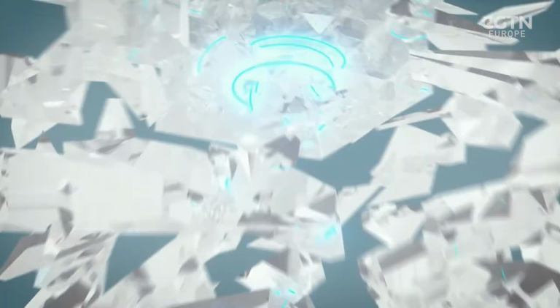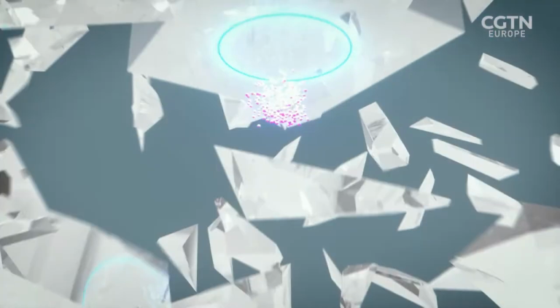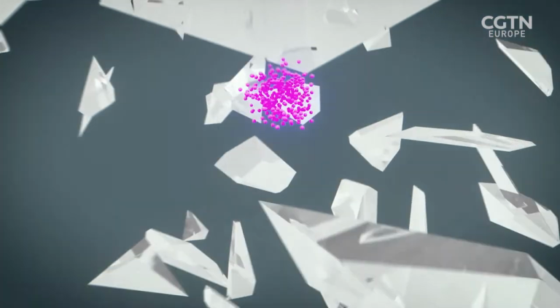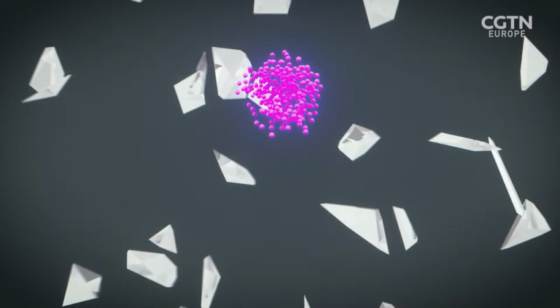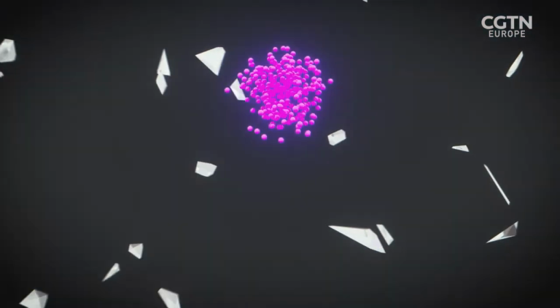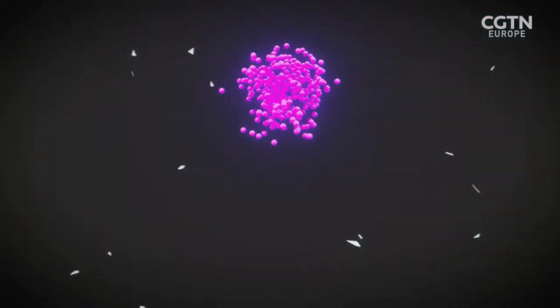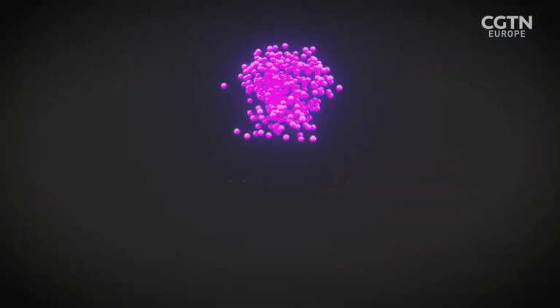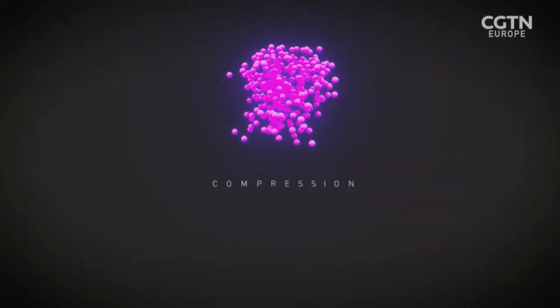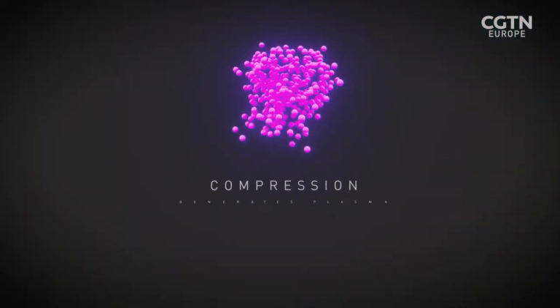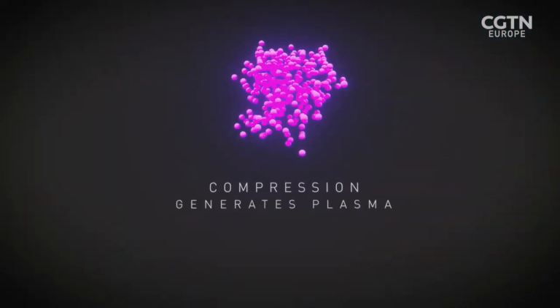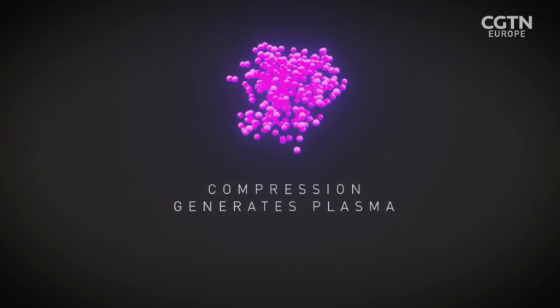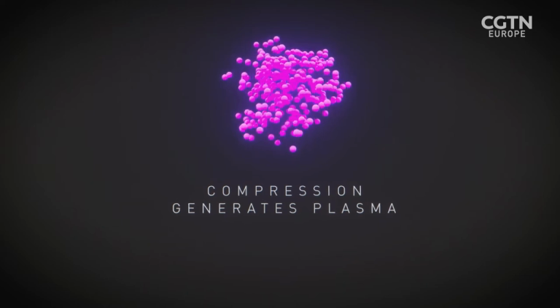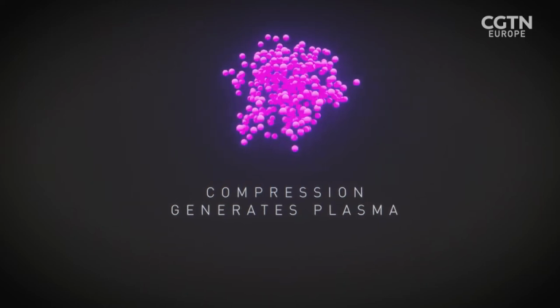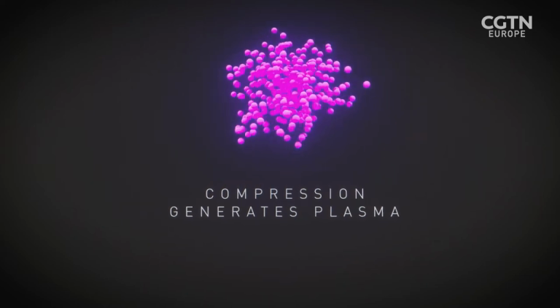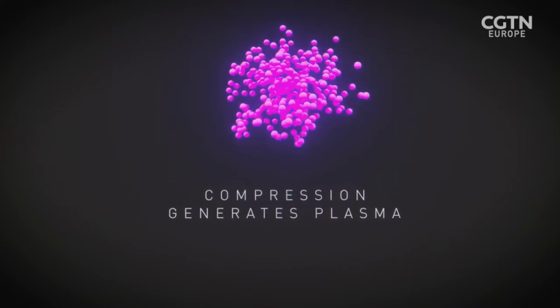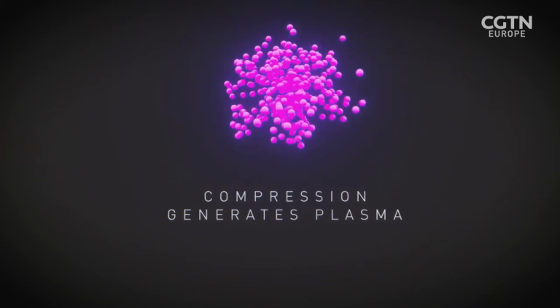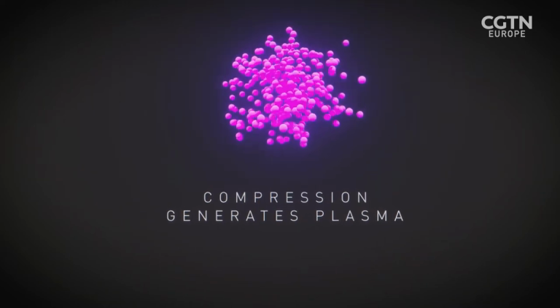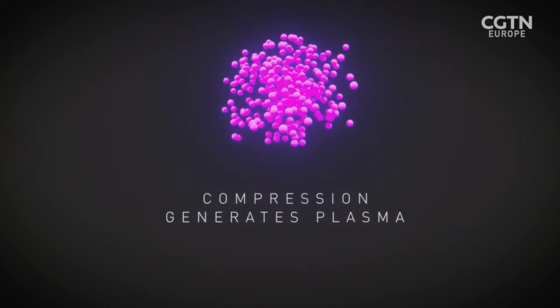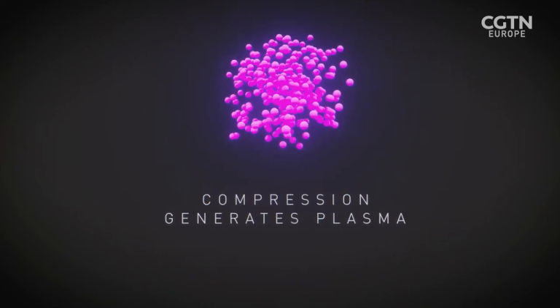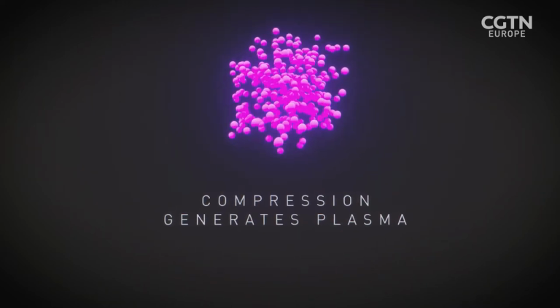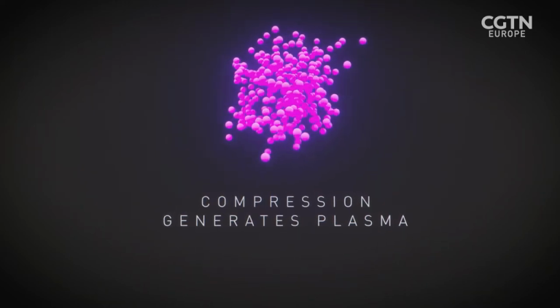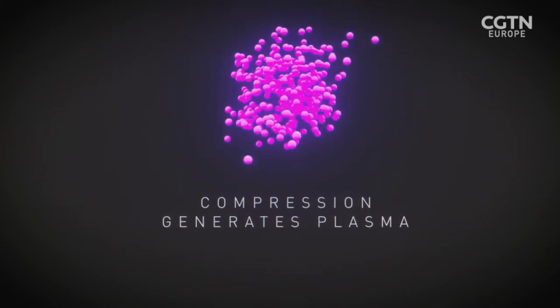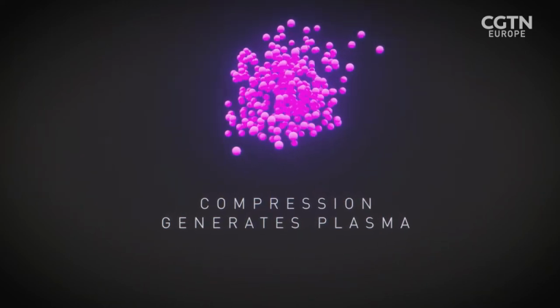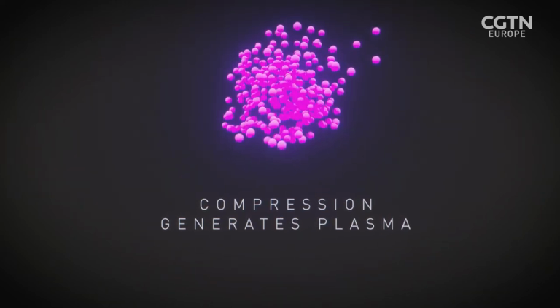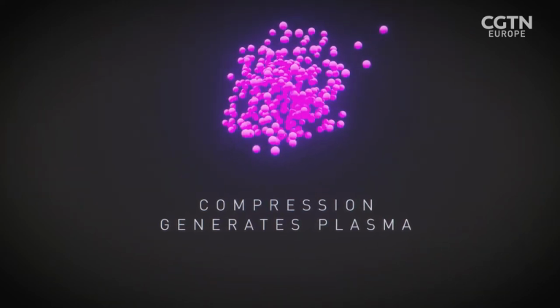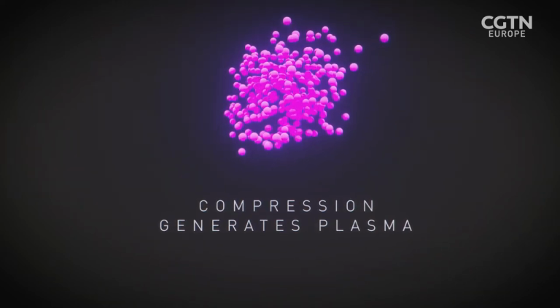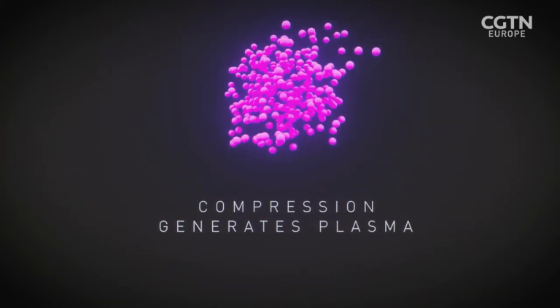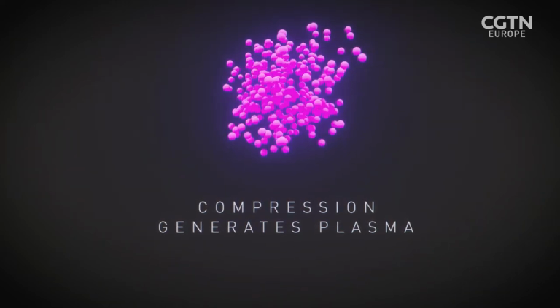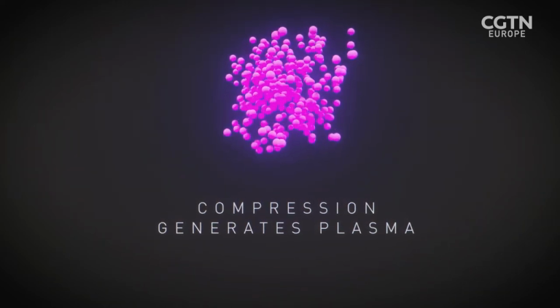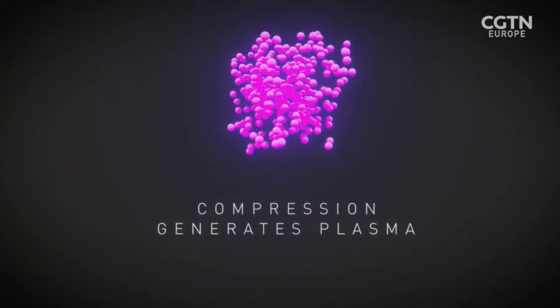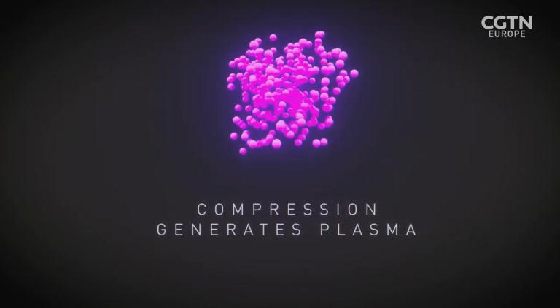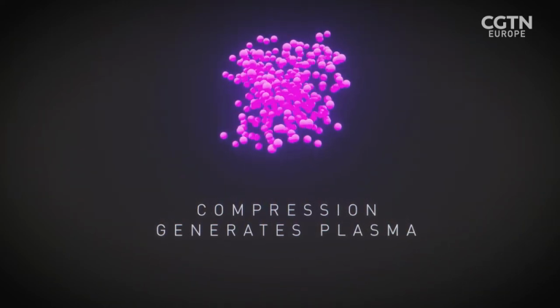This collapse compresses the hydrogen for a tiny fraction of a second. It's this sudden compression that generates a plasma, potentially triggering the conditions for fusion.